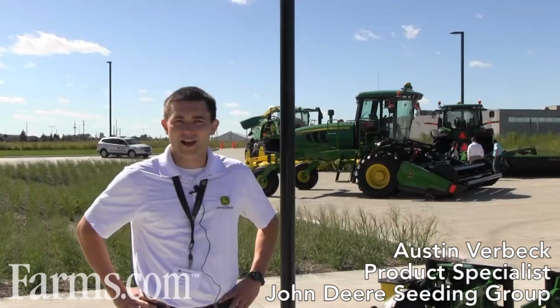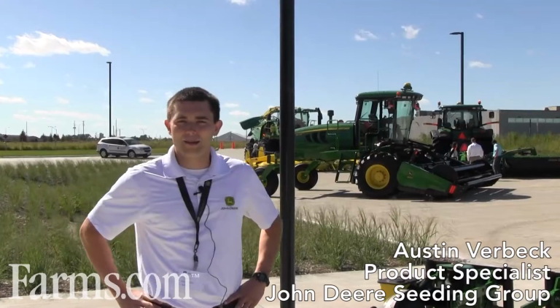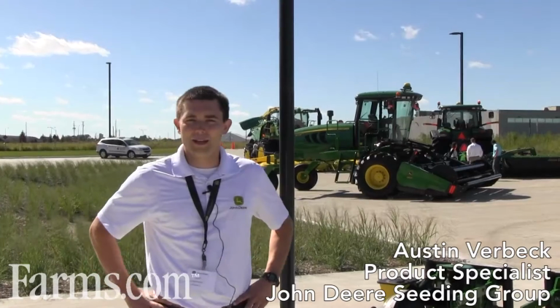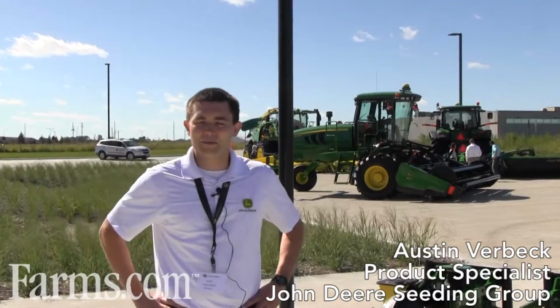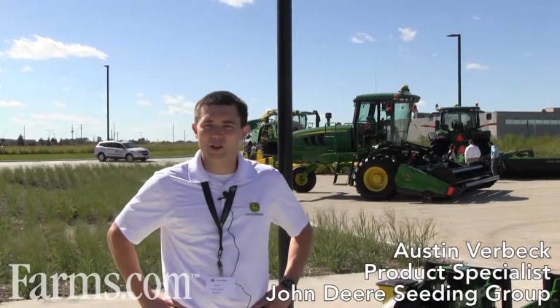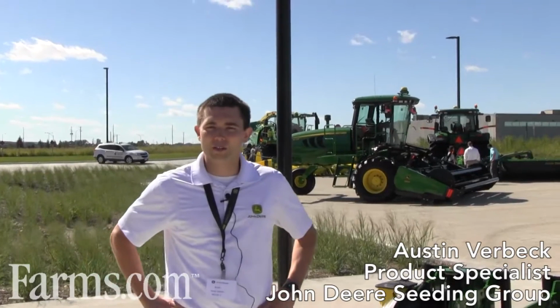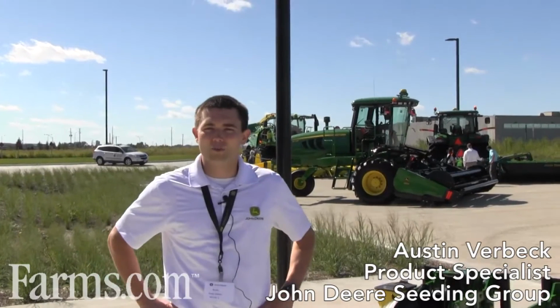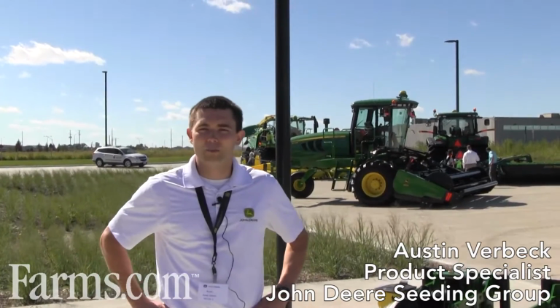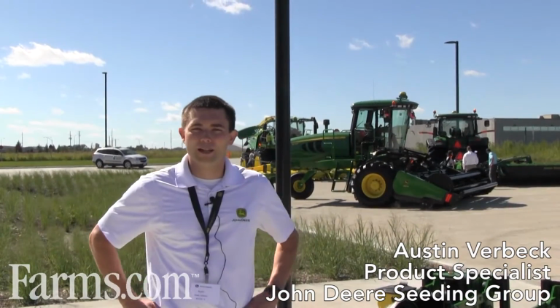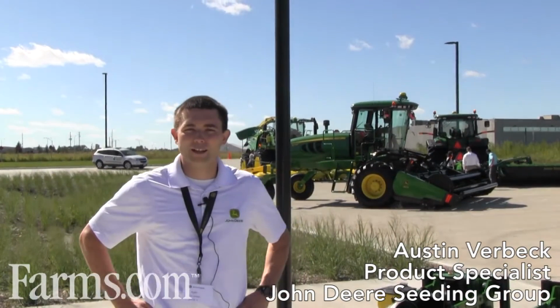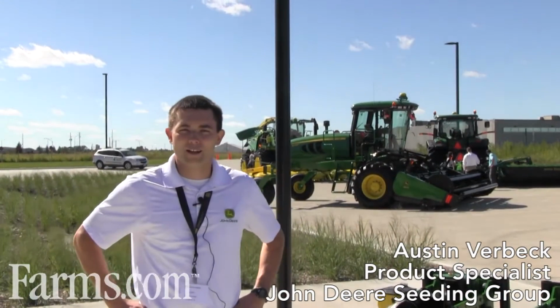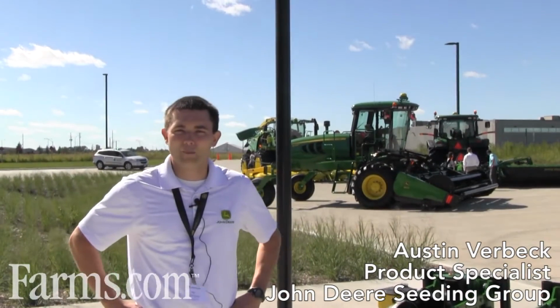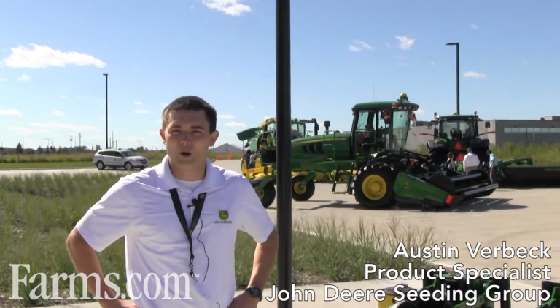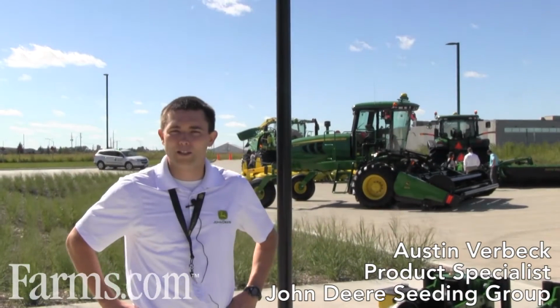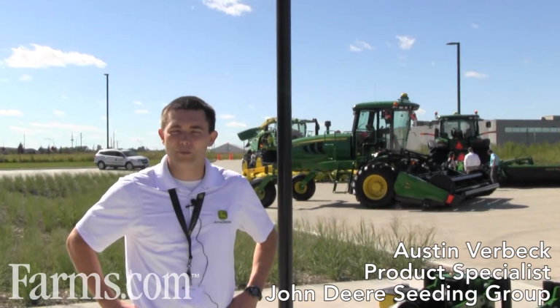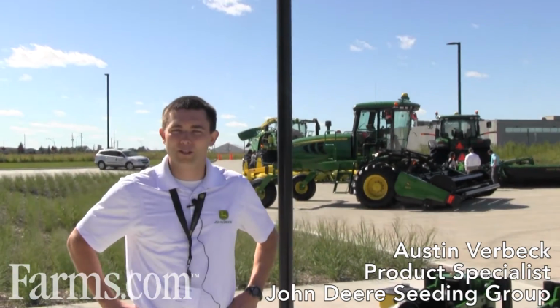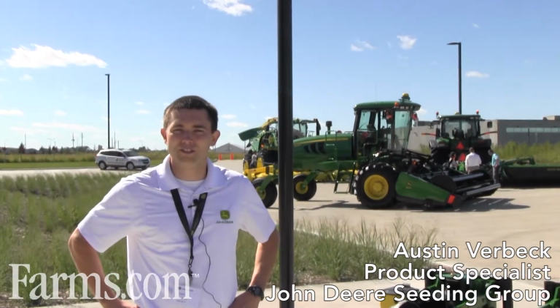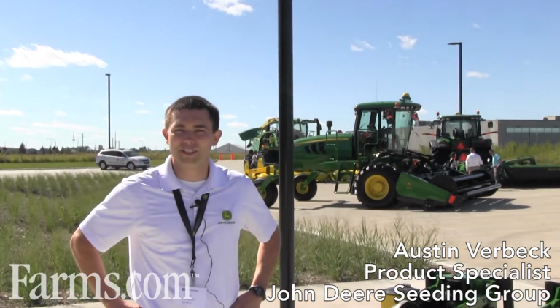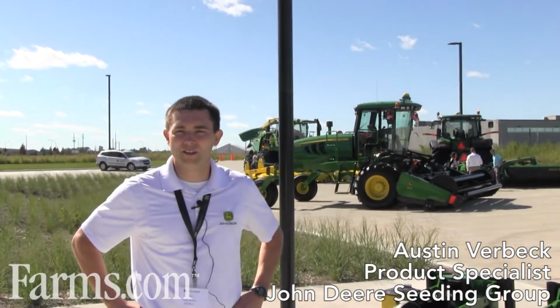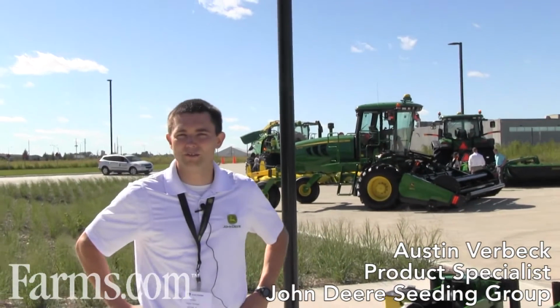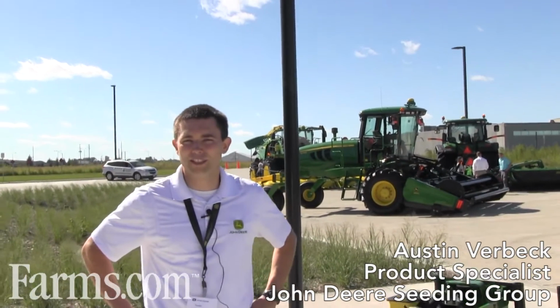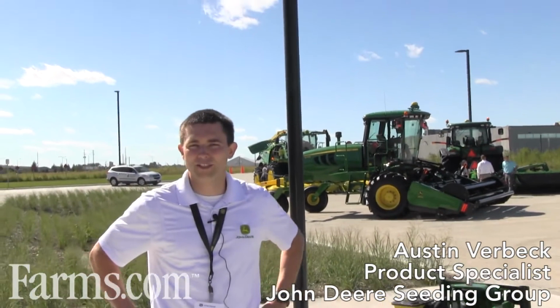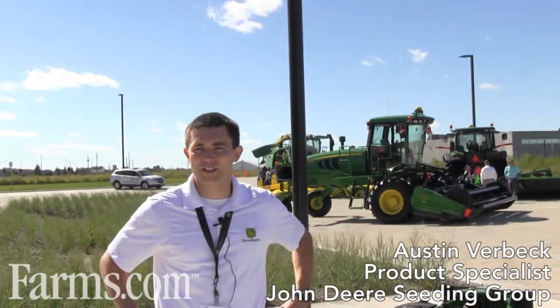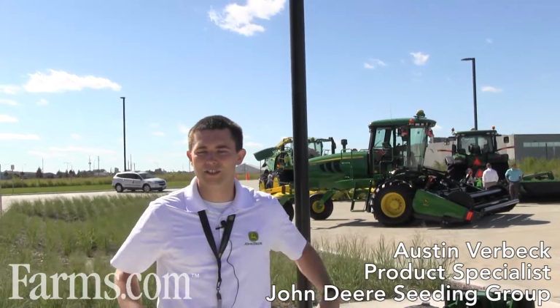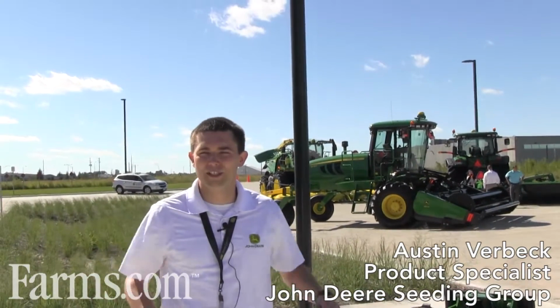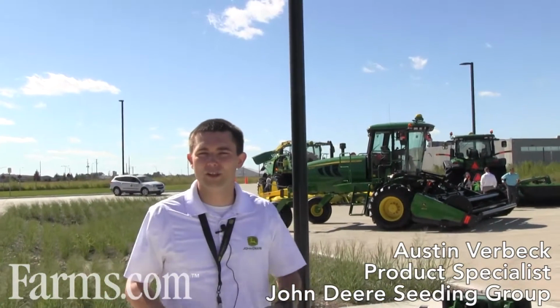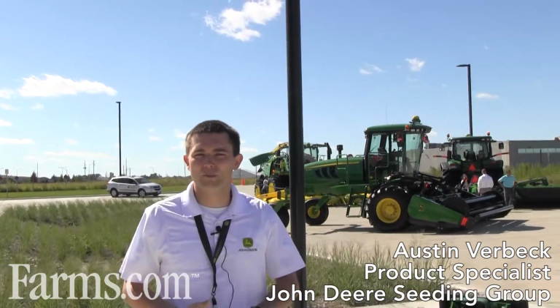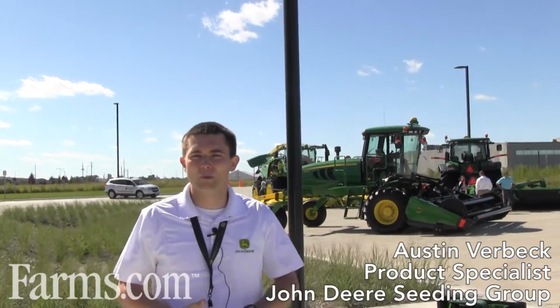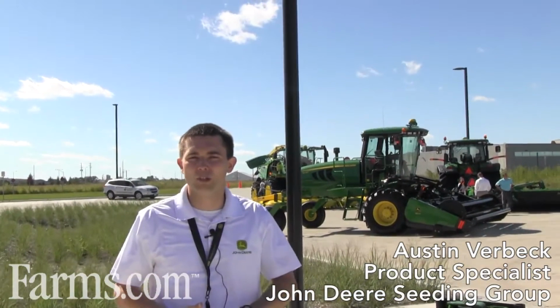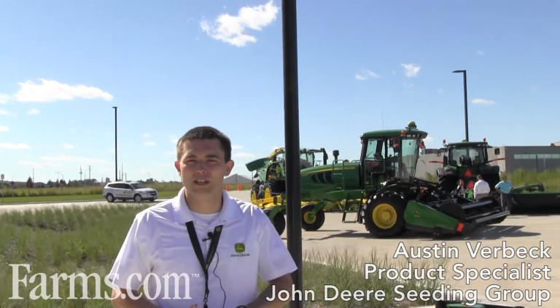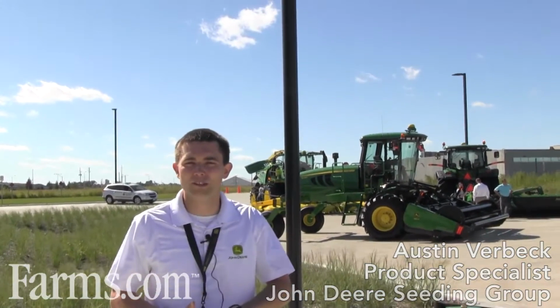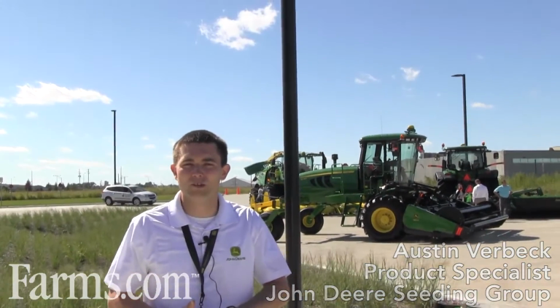Hi, my name is Austin Verbeck. I'm a product specialist out of John Deere Seeding Group in Moline, Illinois.